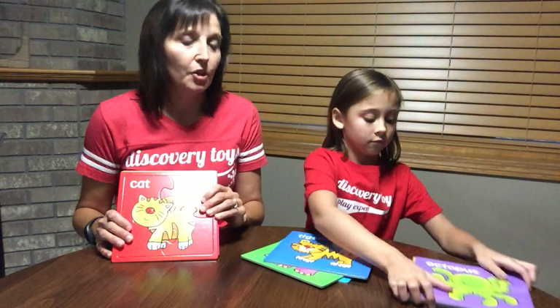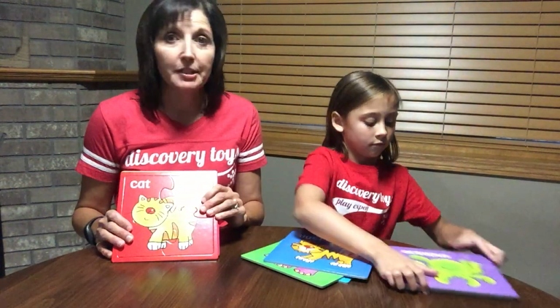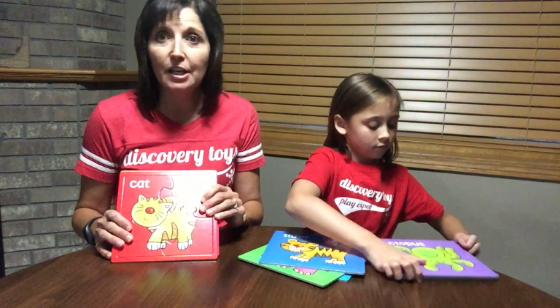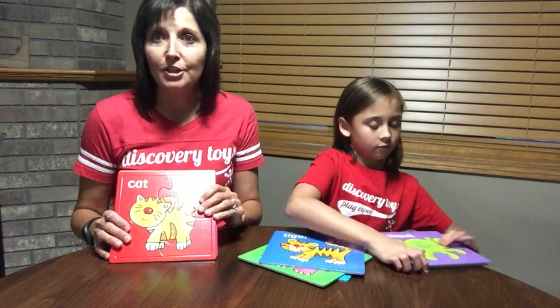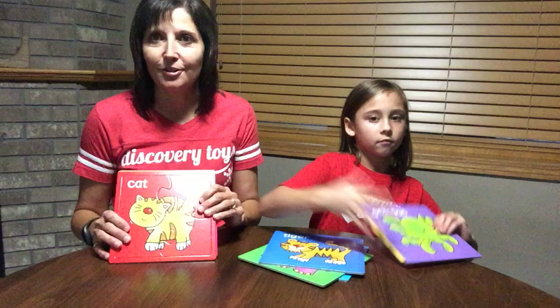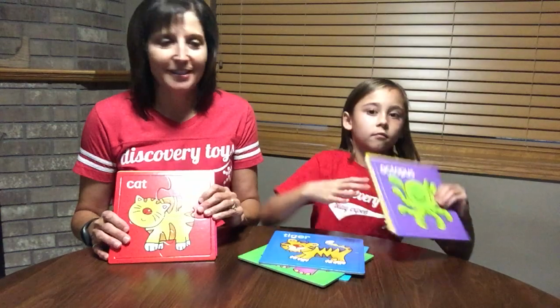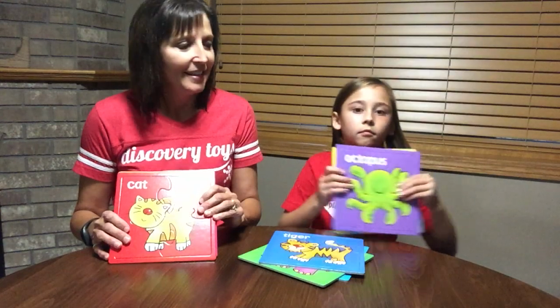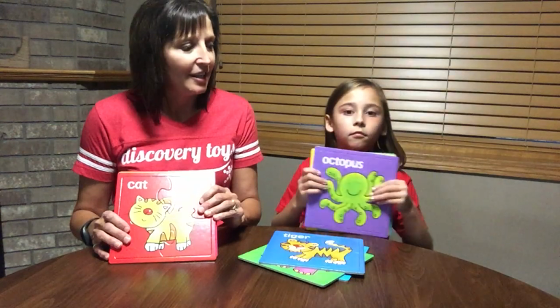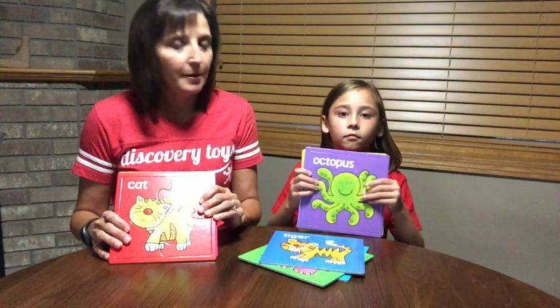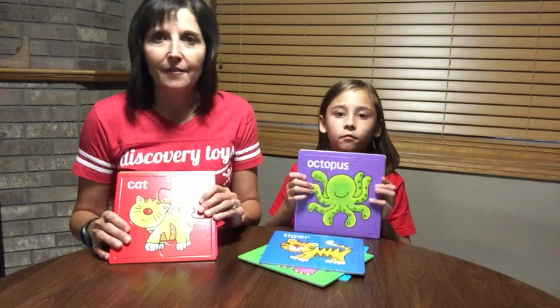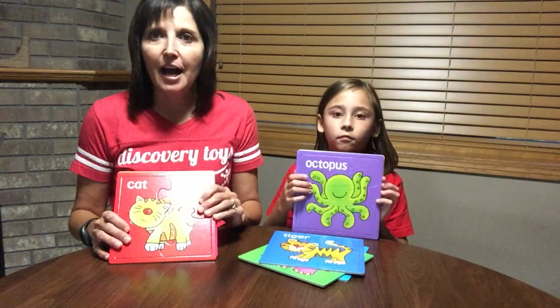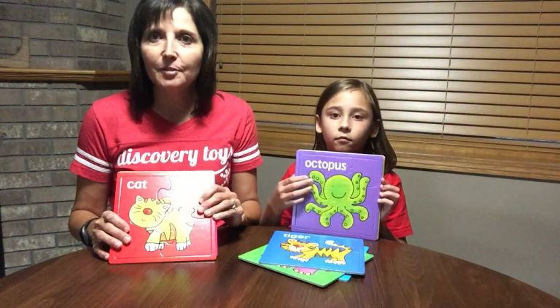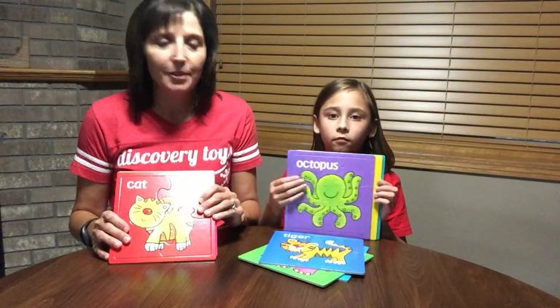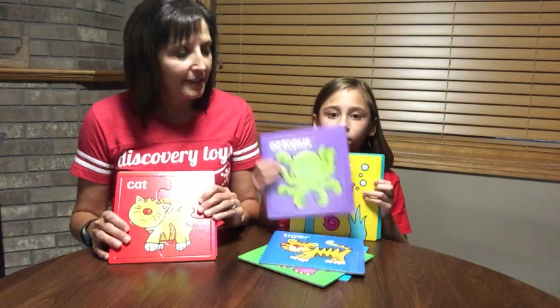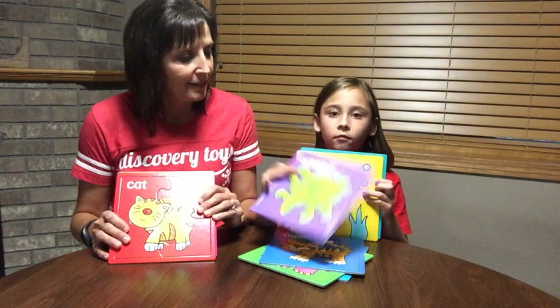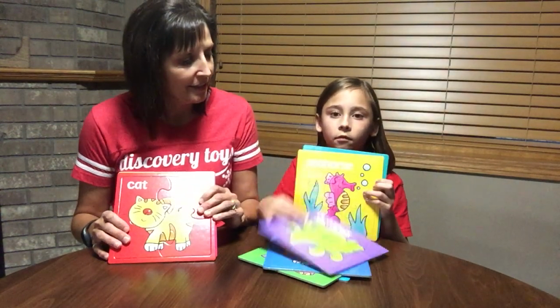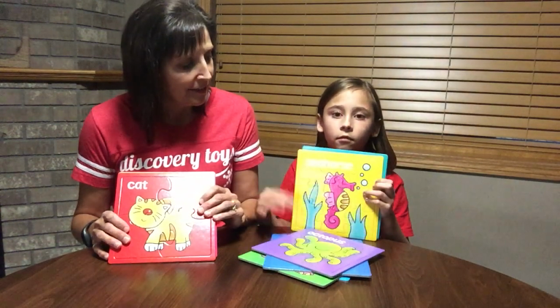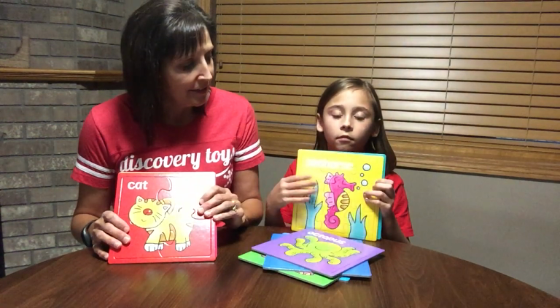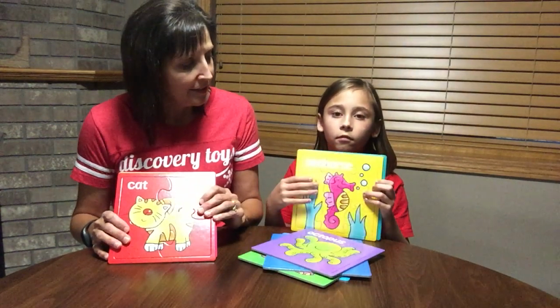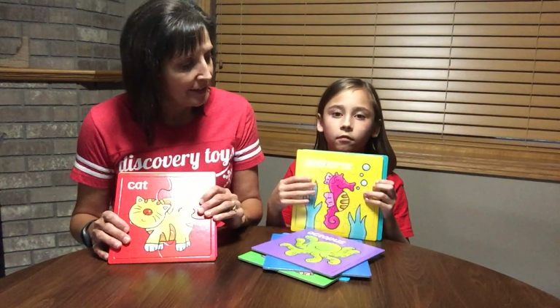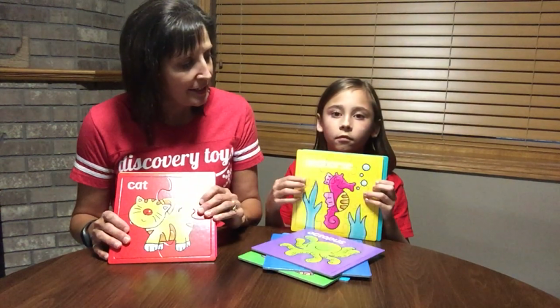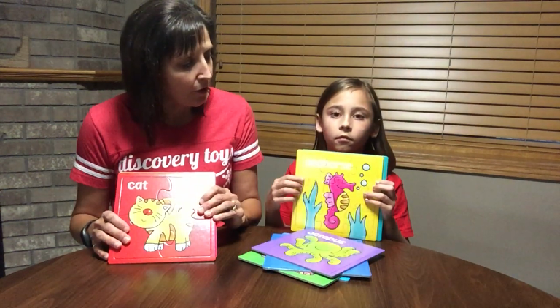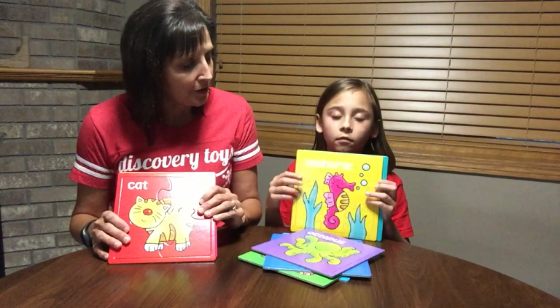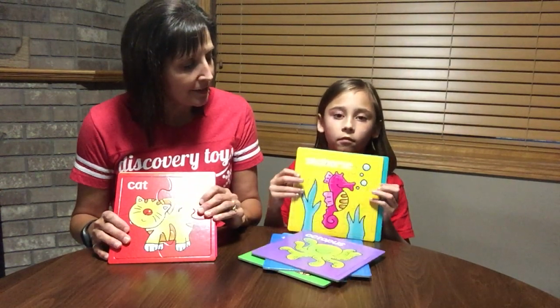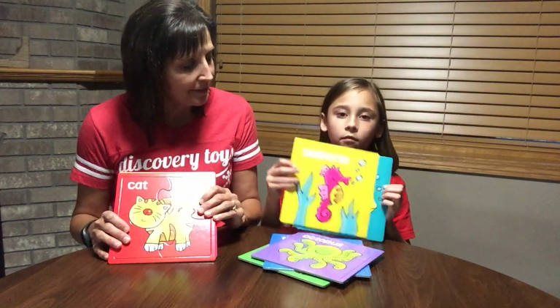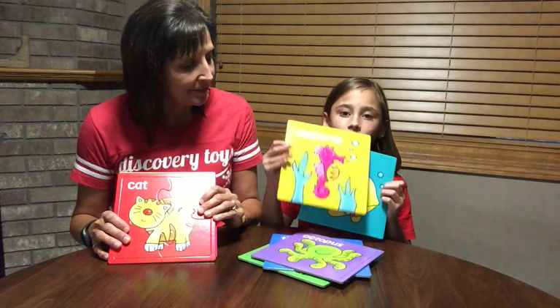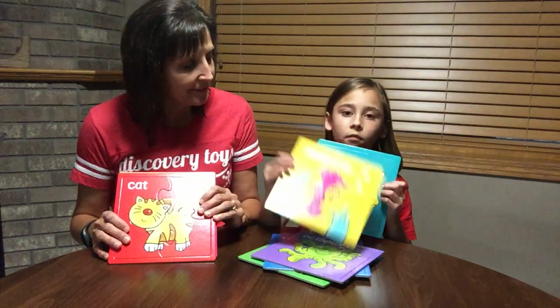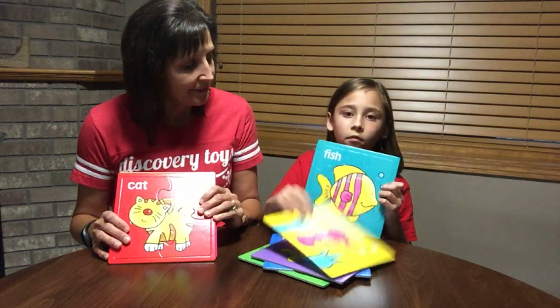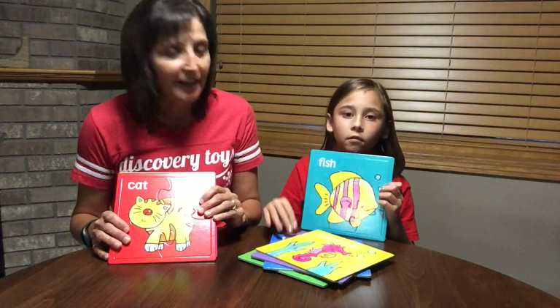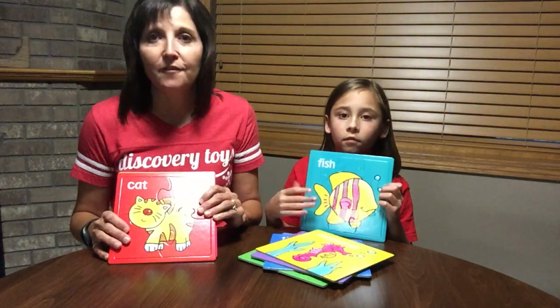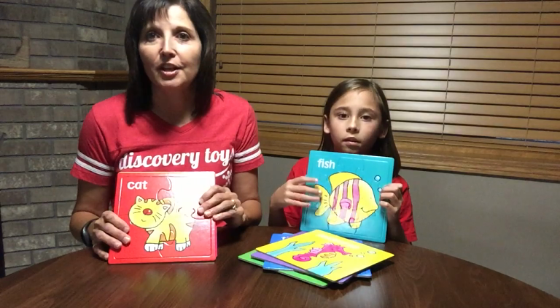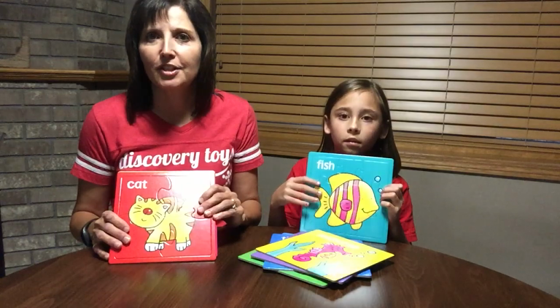which are sea creatures. Here we have an octopus, a seahorse, and a fish.